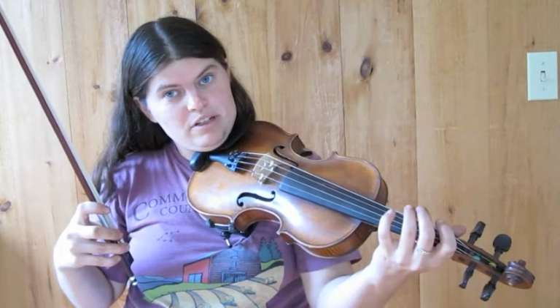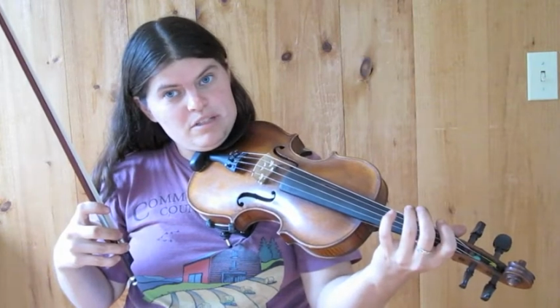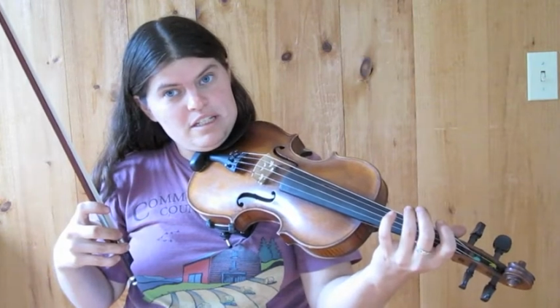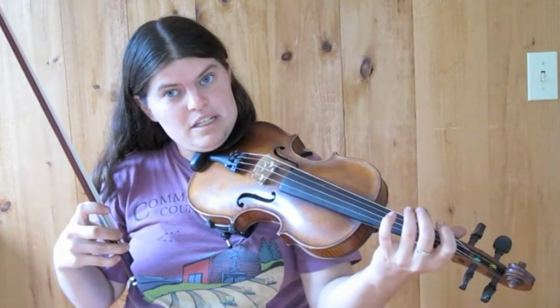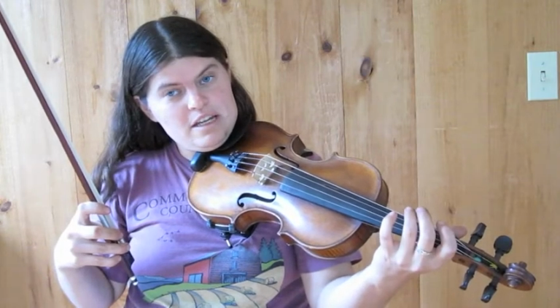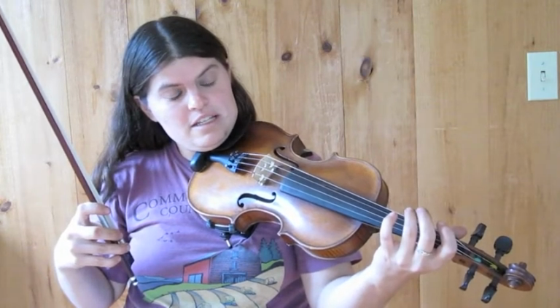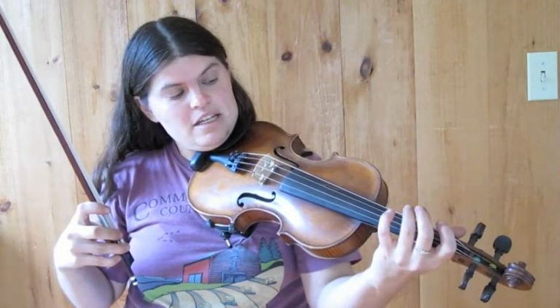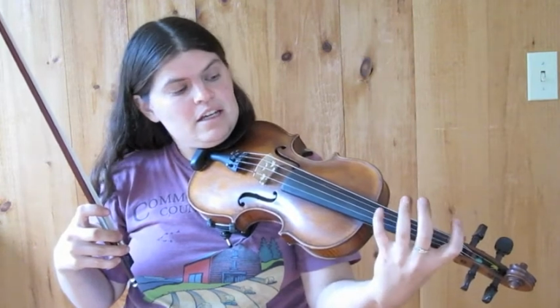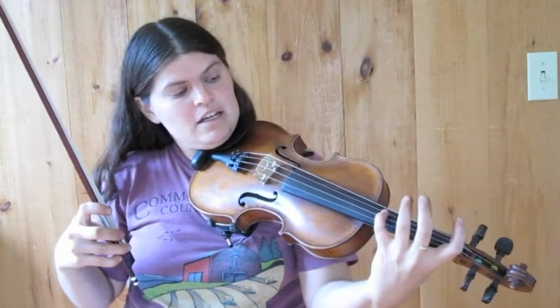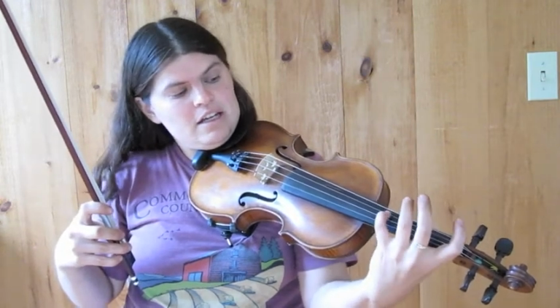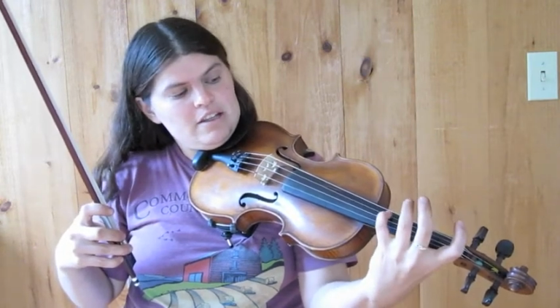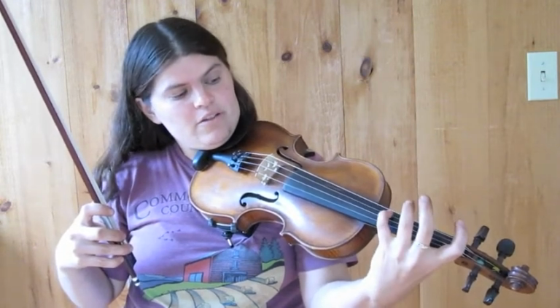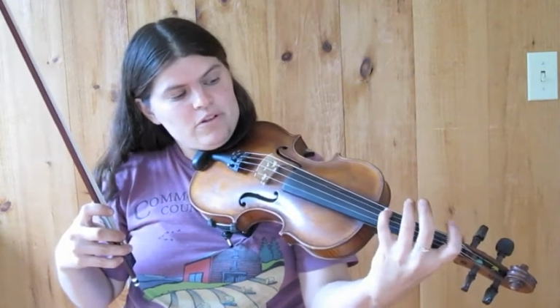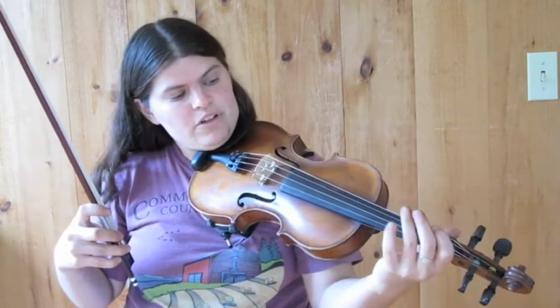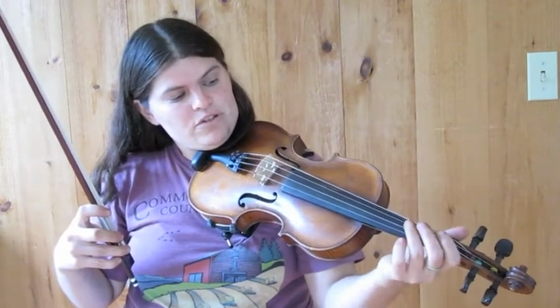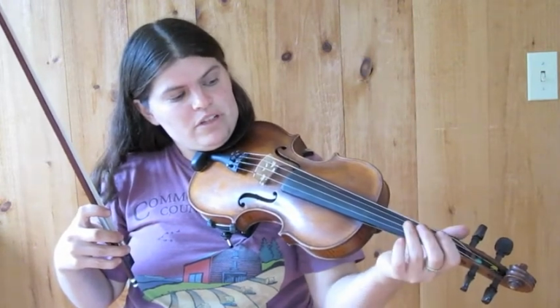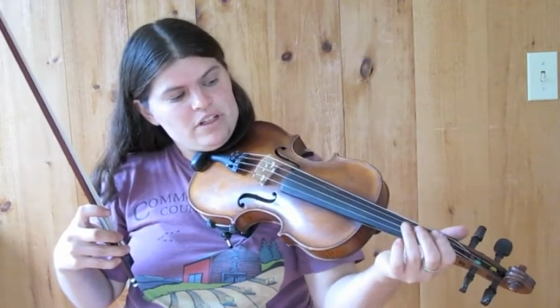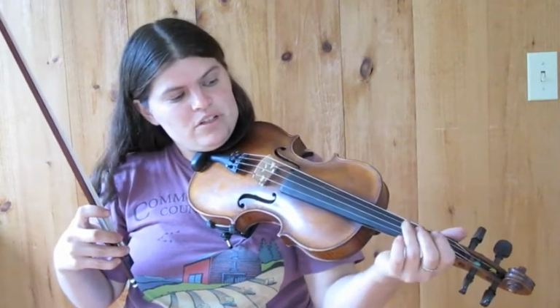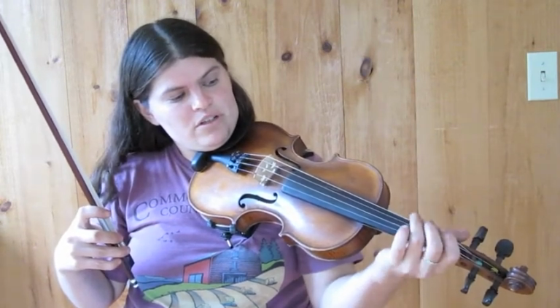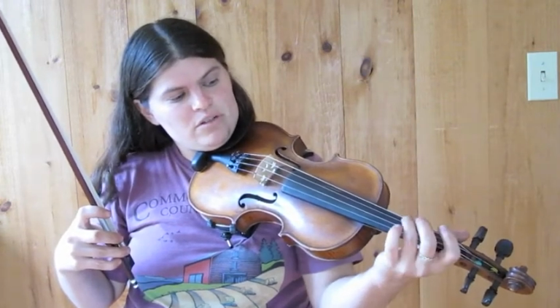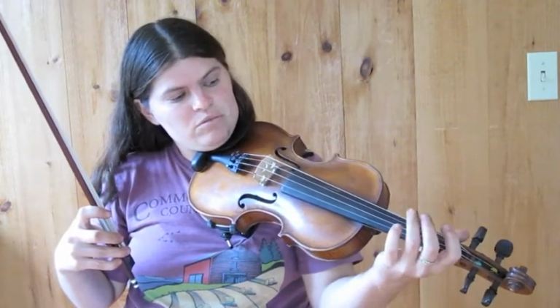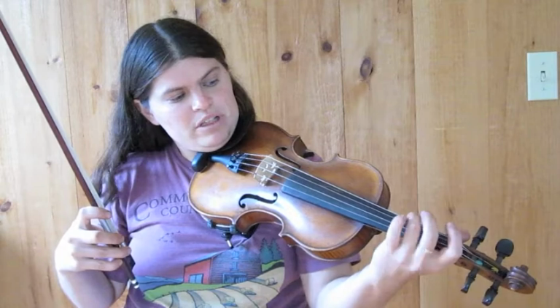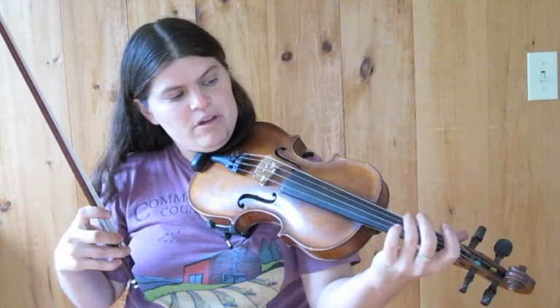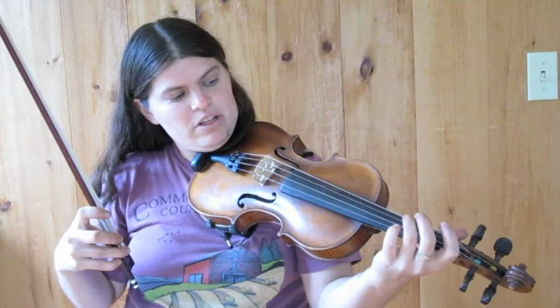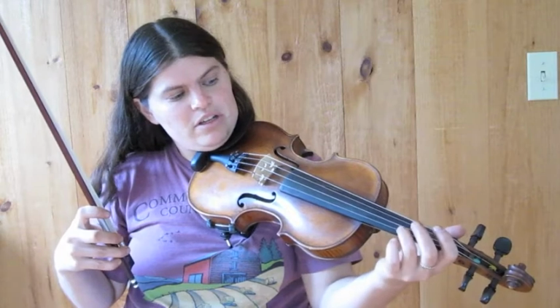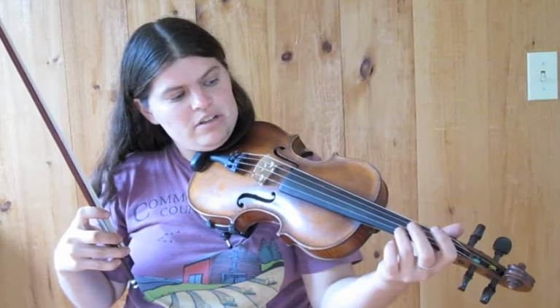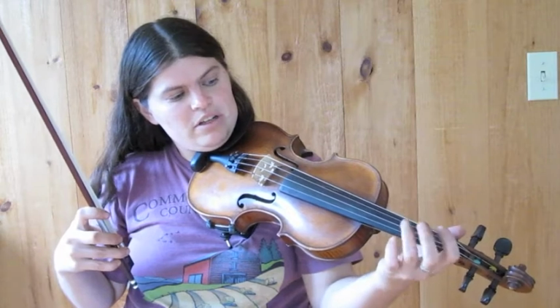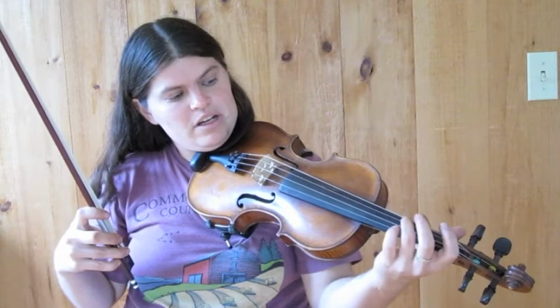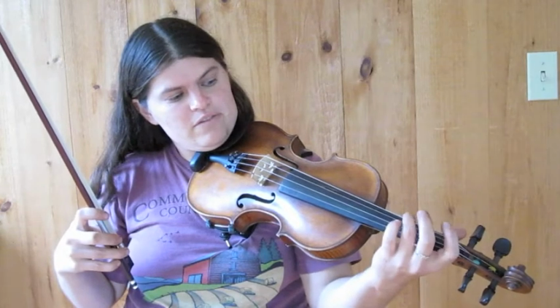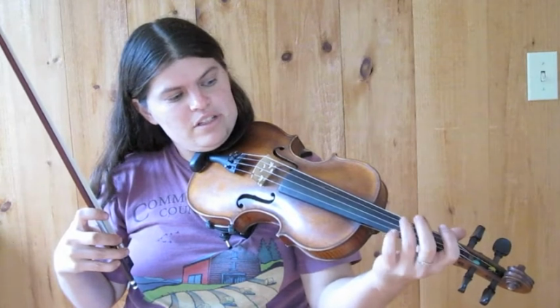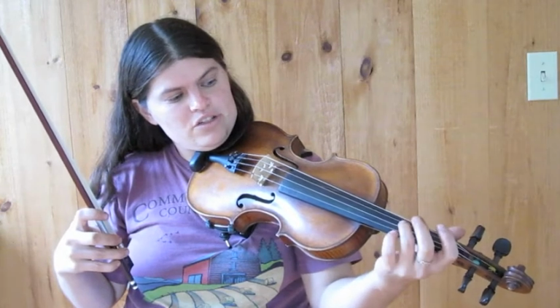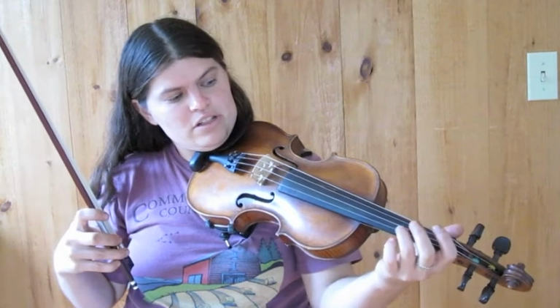Cross tuning: D, D, A, D. And there the fourth finger is really nice too, because you can play the melody on any of the D strings.